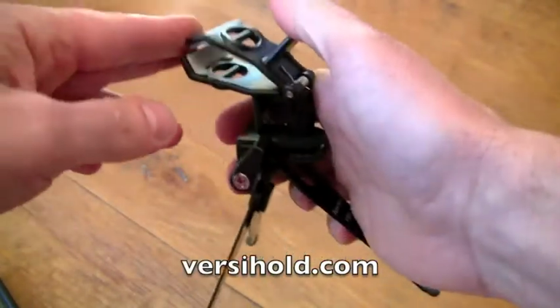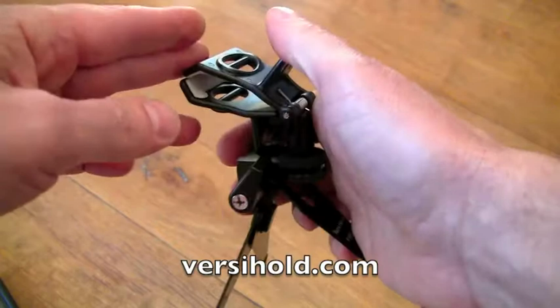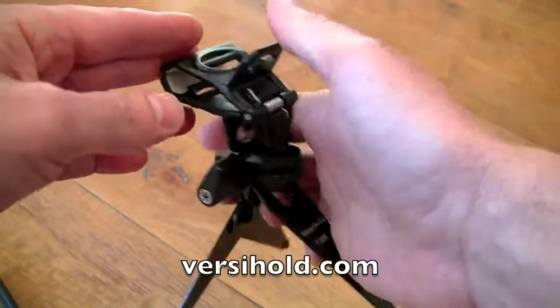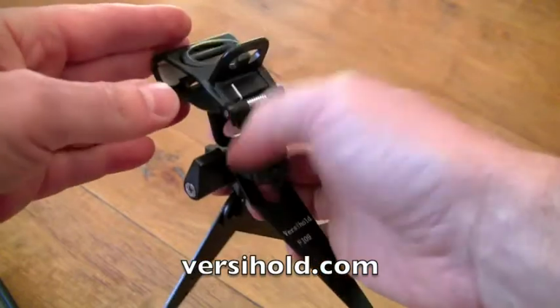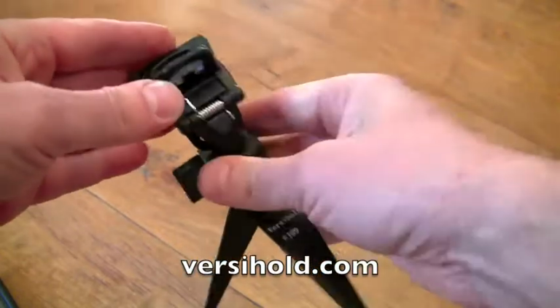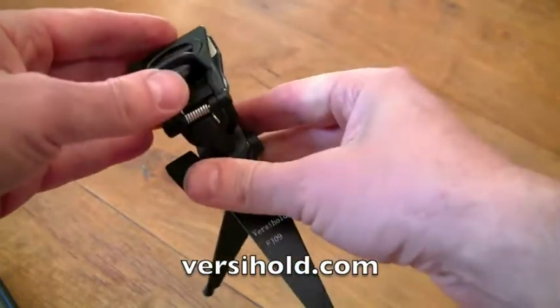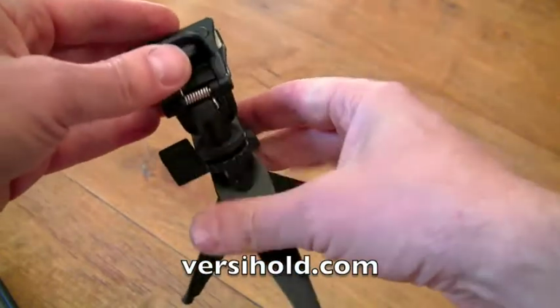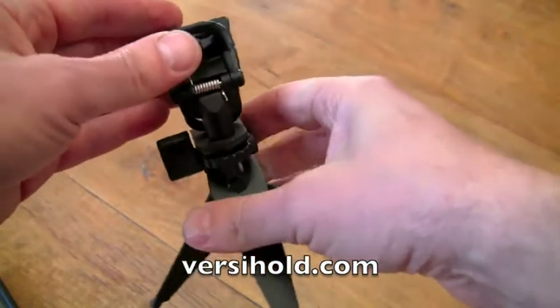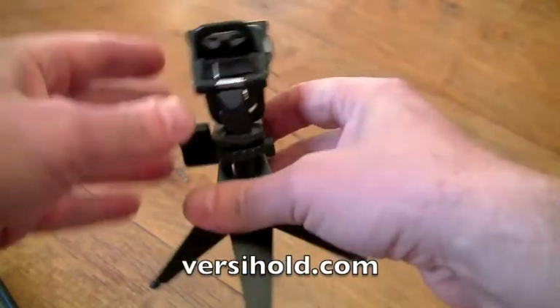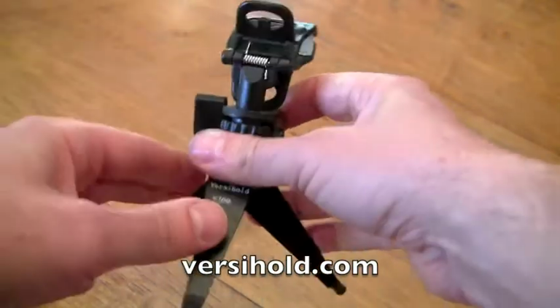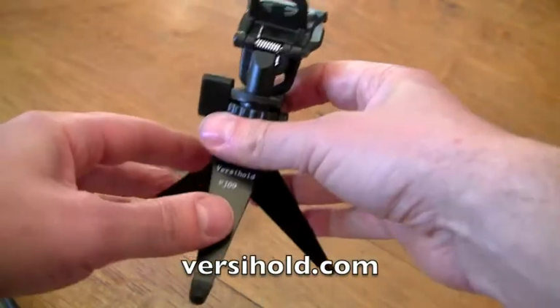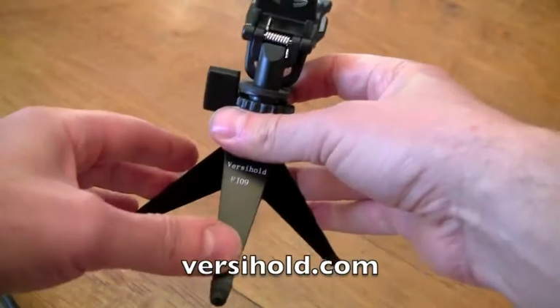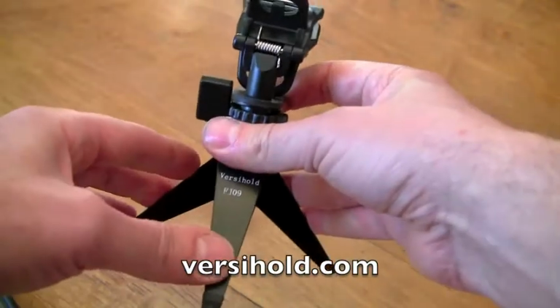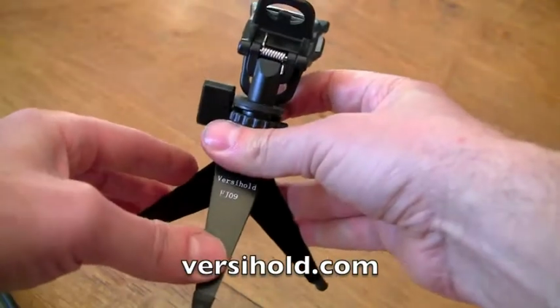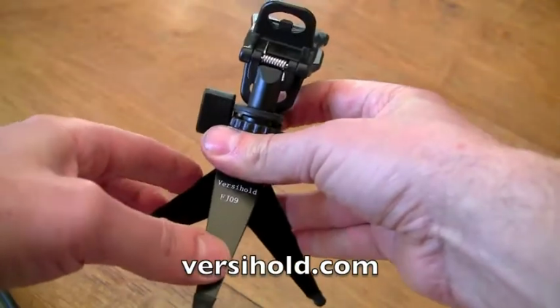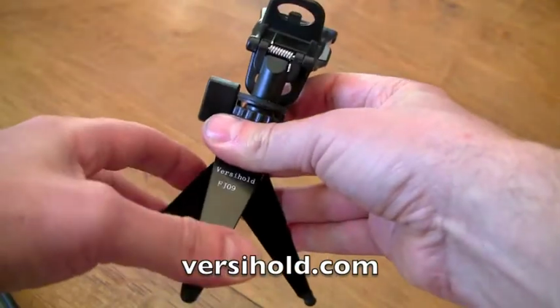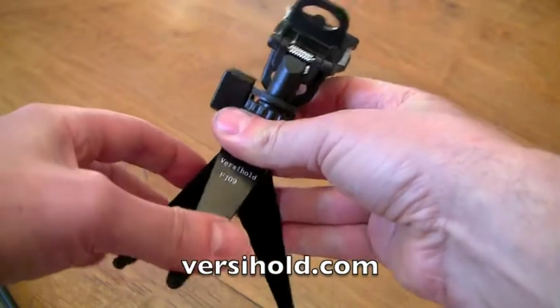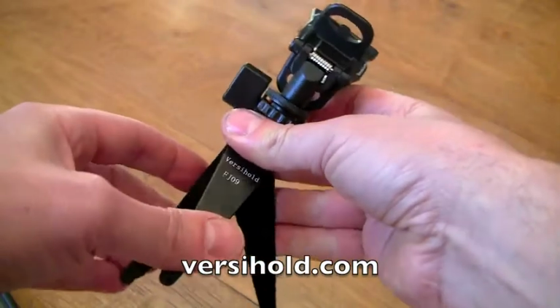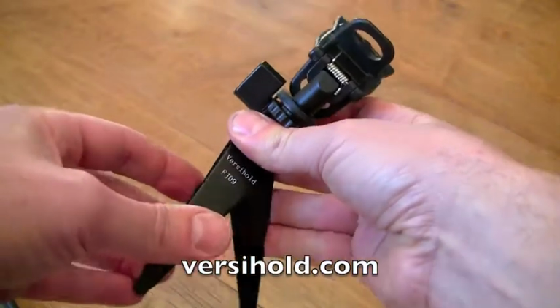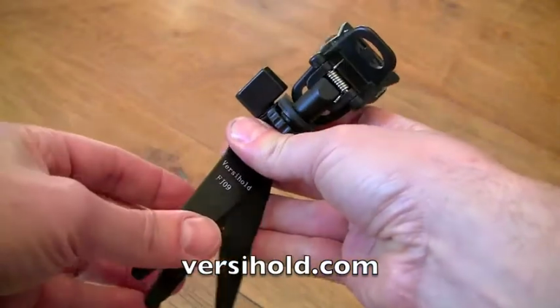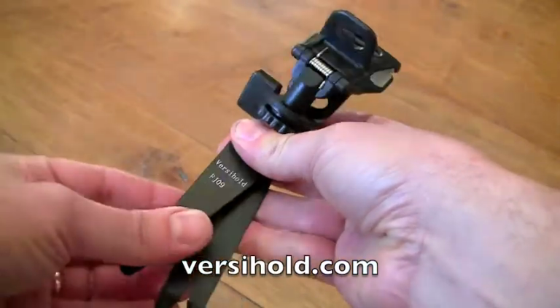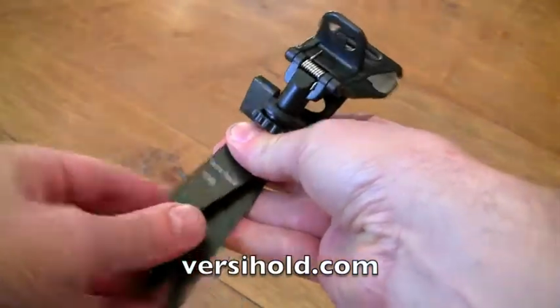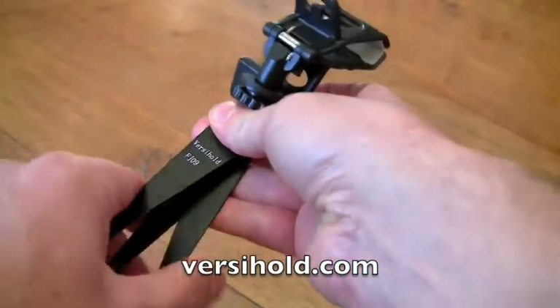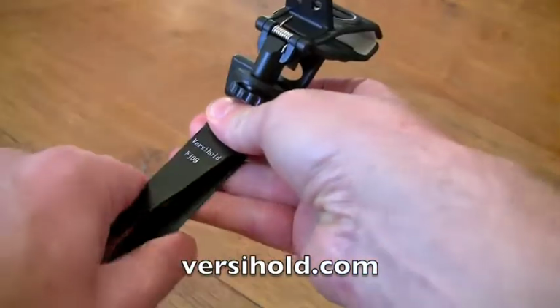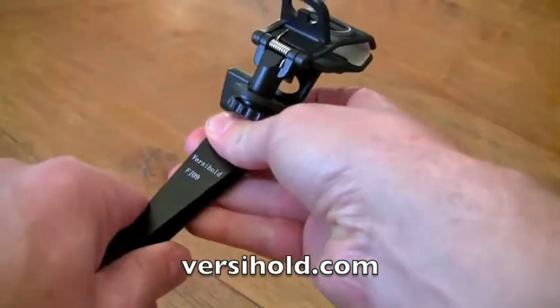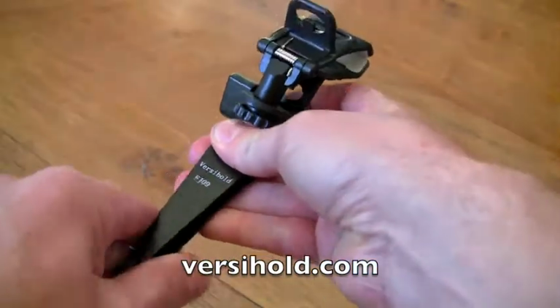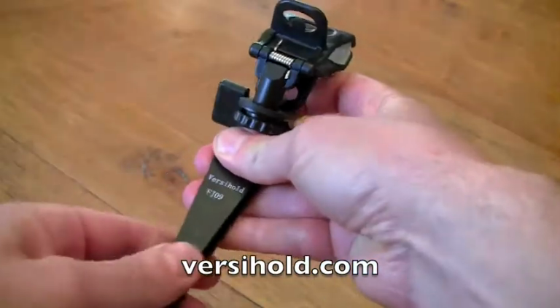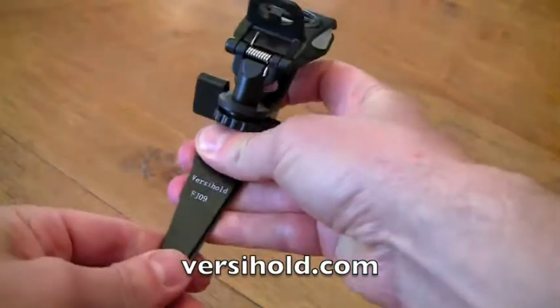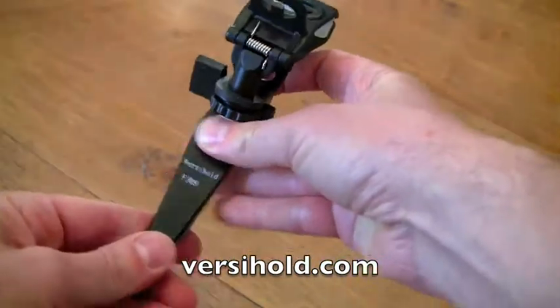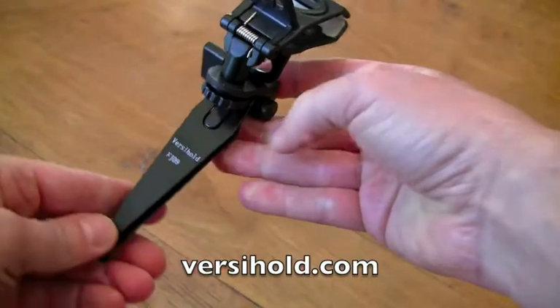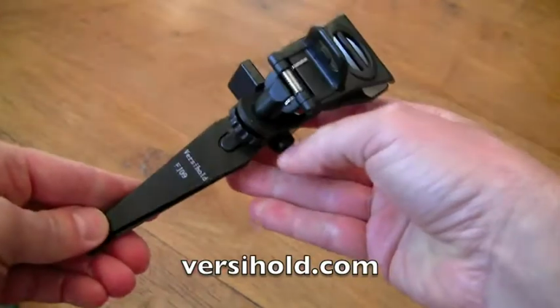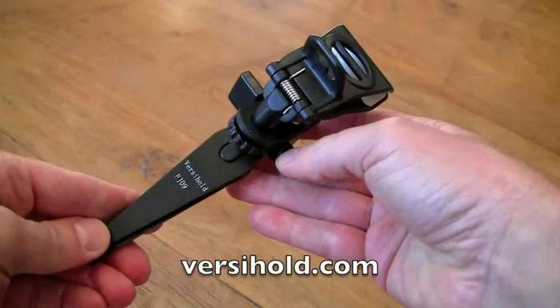I'm Wayne McPhail from MondoVille and this is the VersaHold tripod. Thanks for watching. Talk to you later. Bye bye.